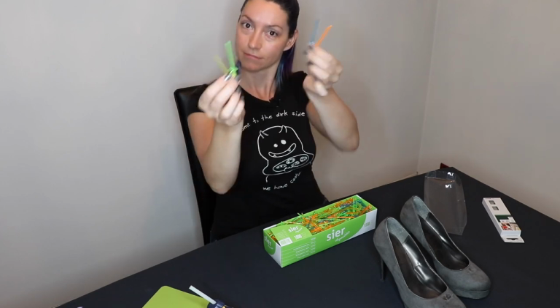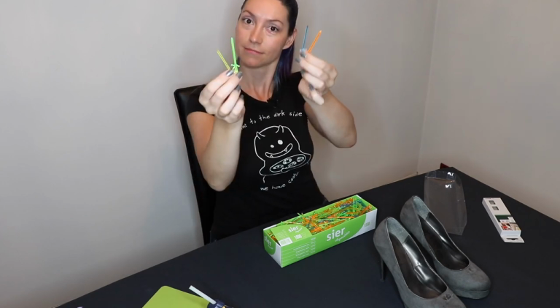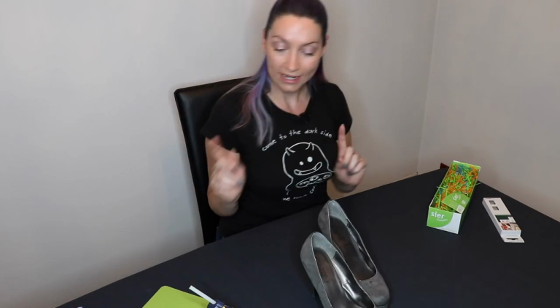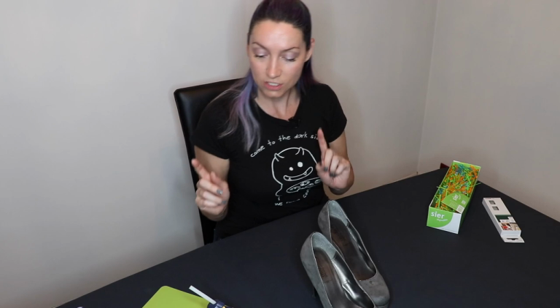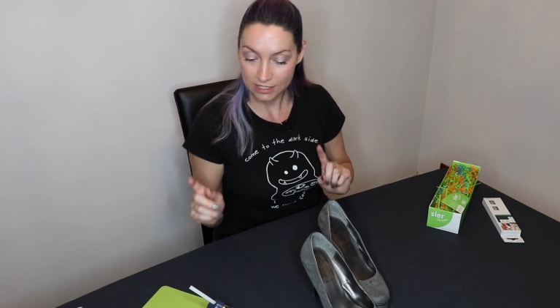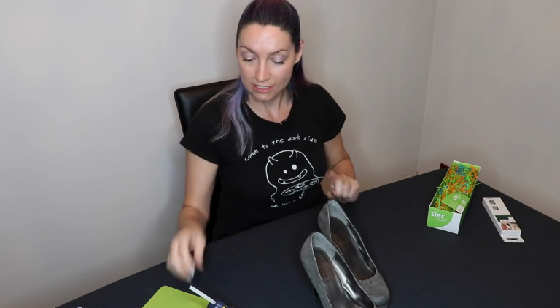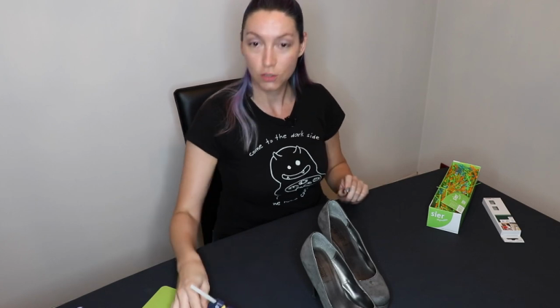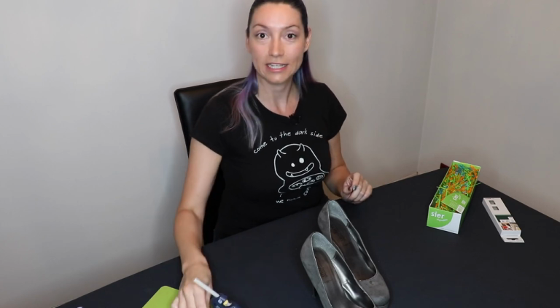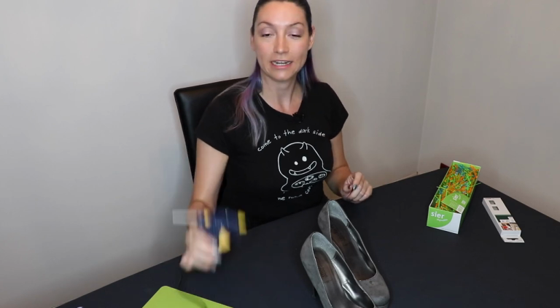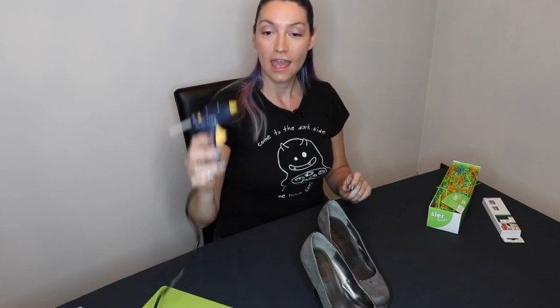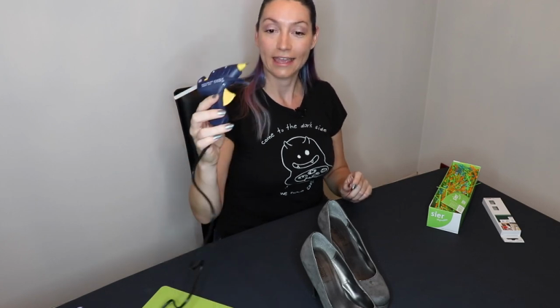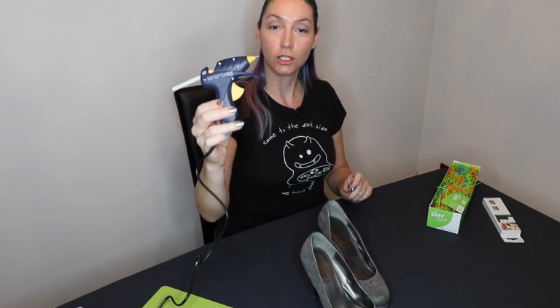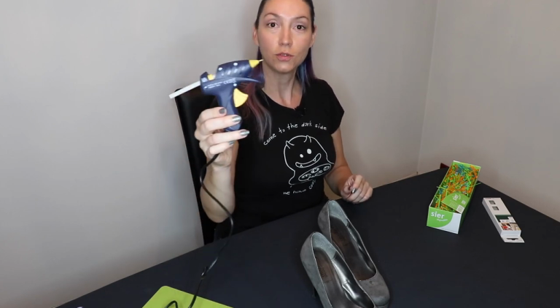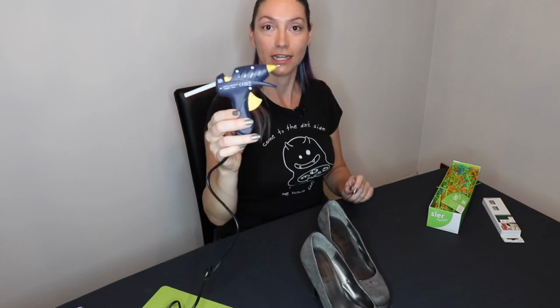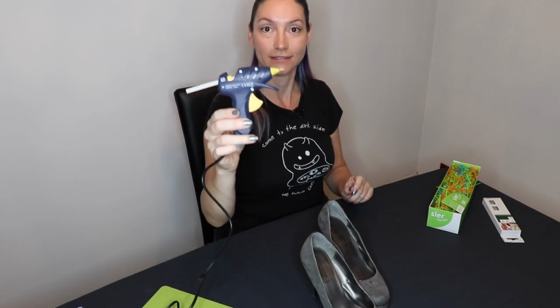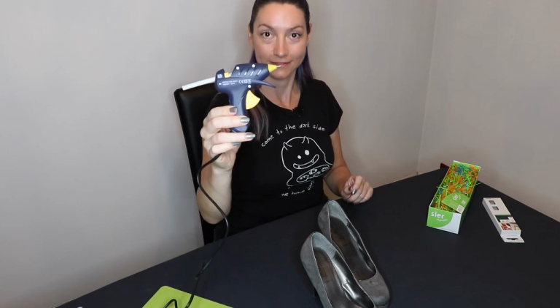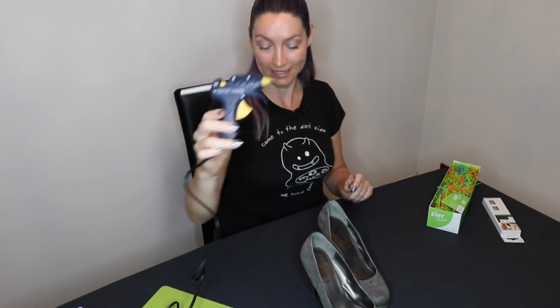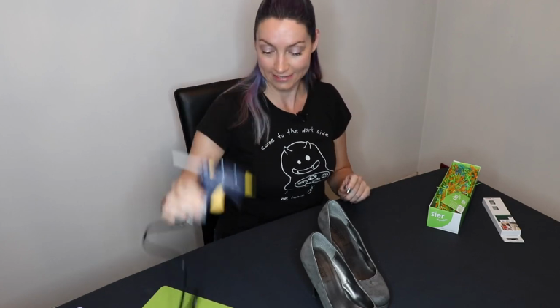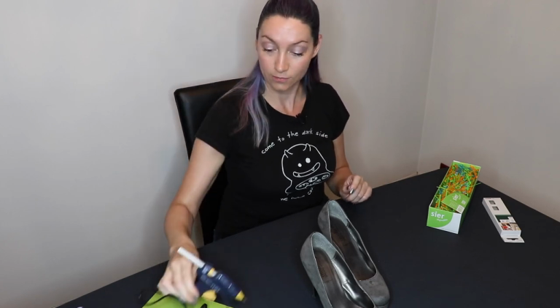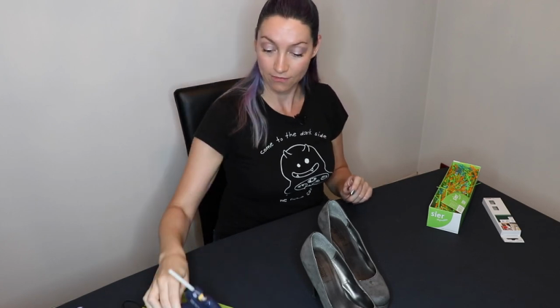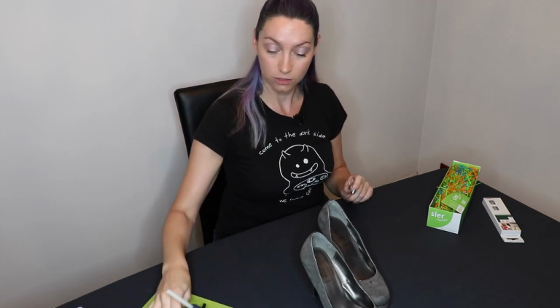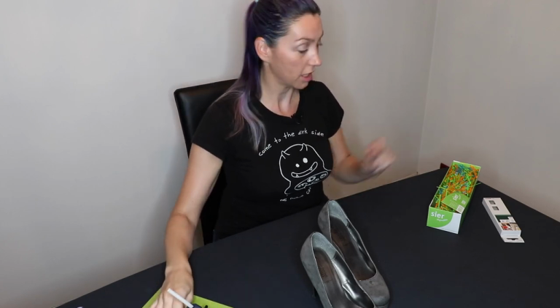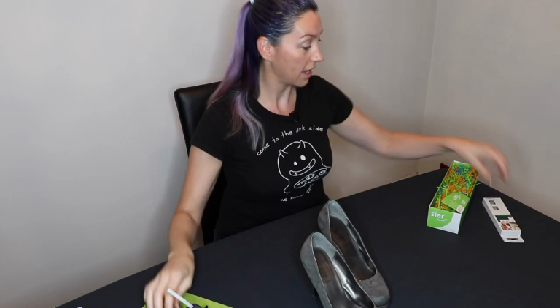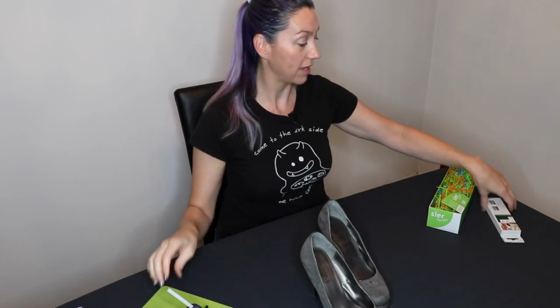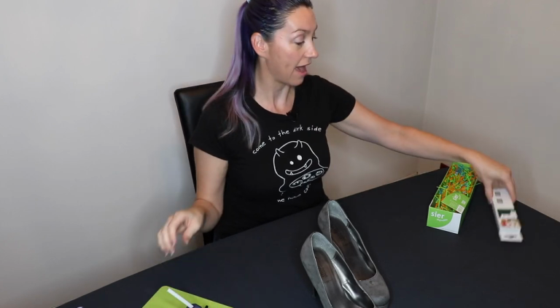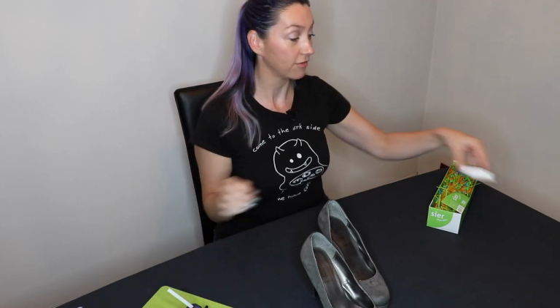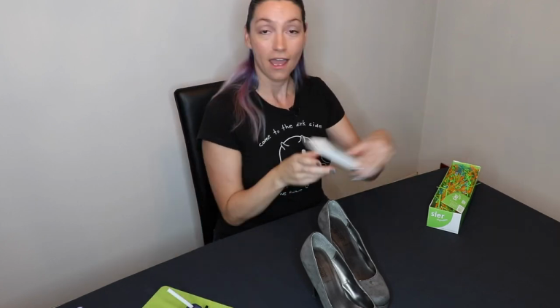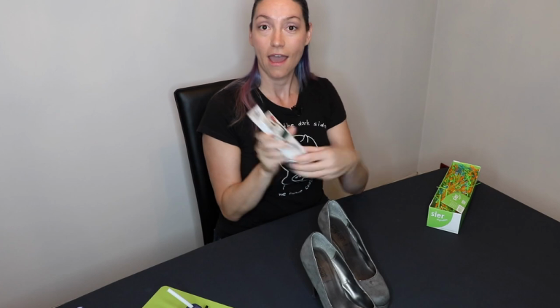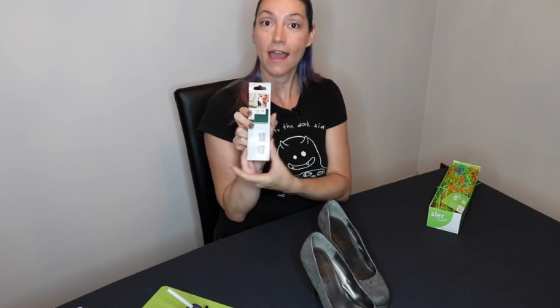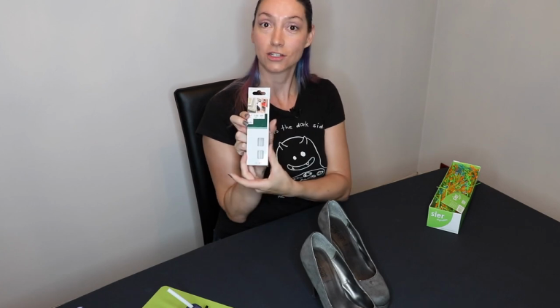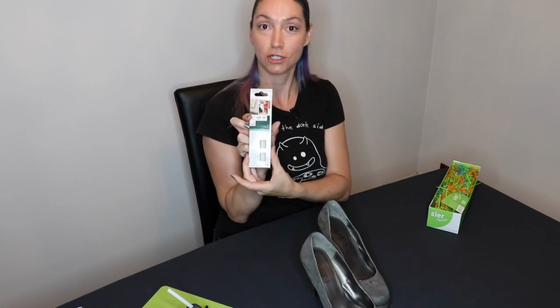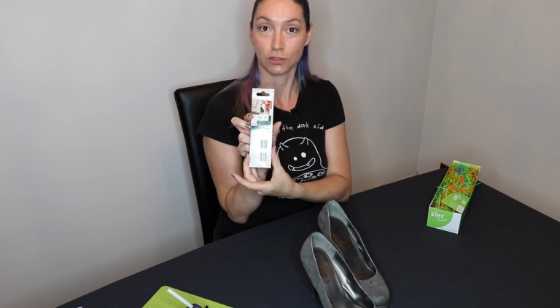What else do you need? You need a glue gun. We have a glue gun and we have extra glue.